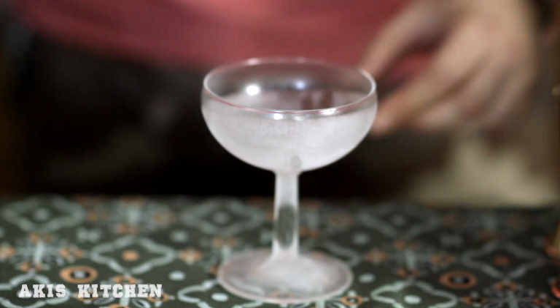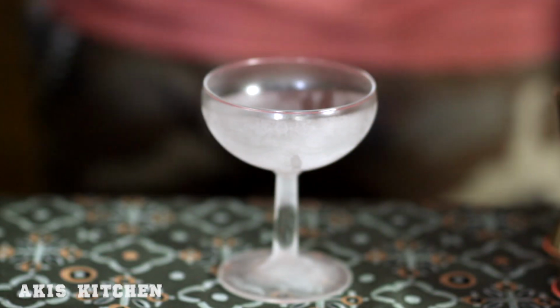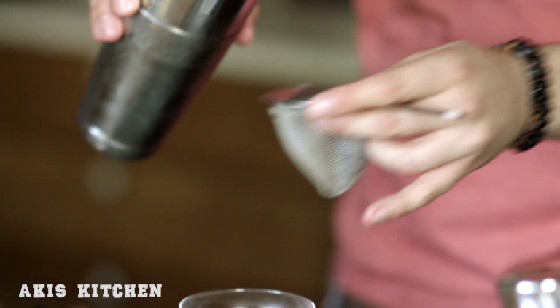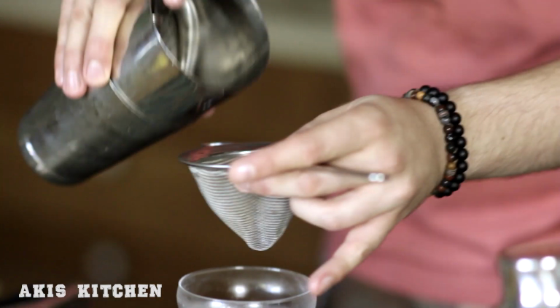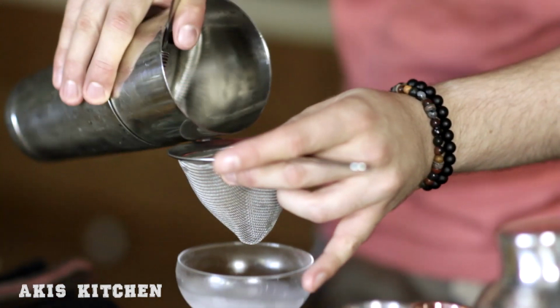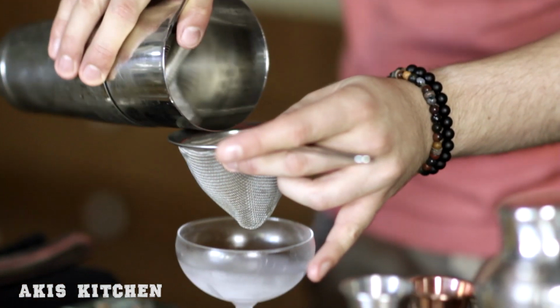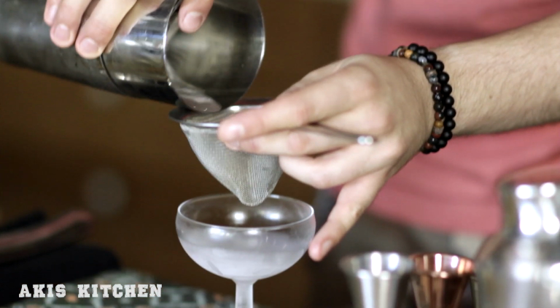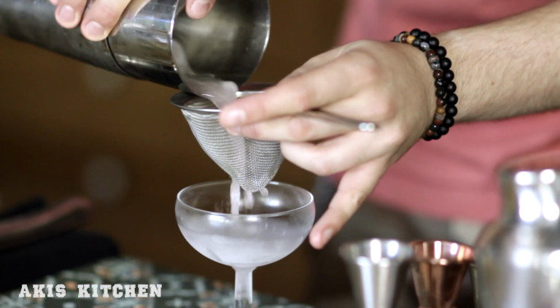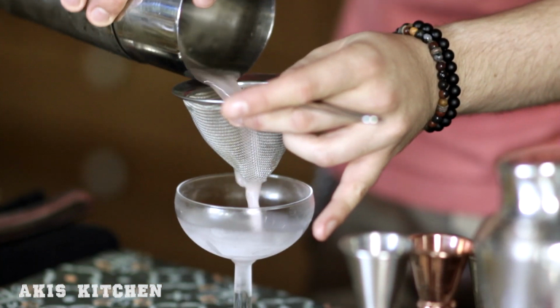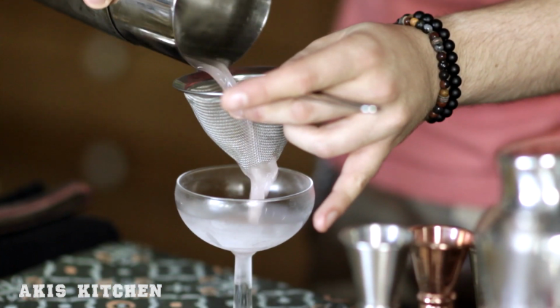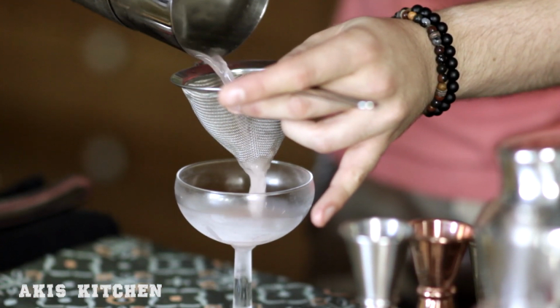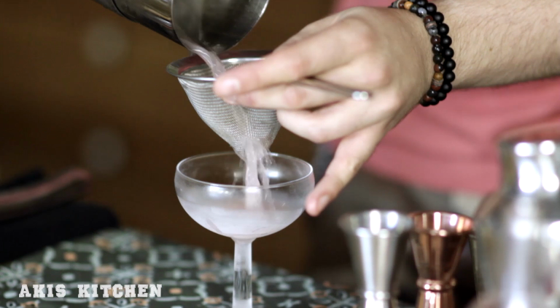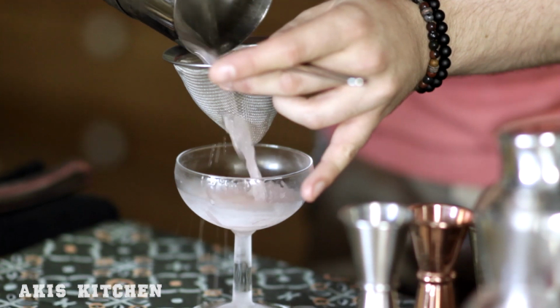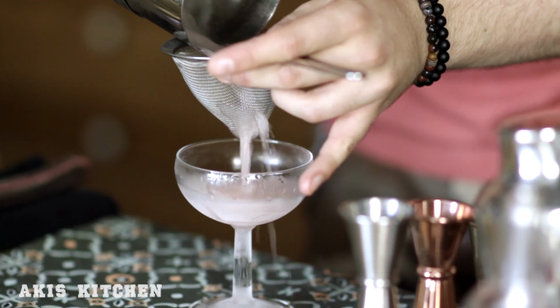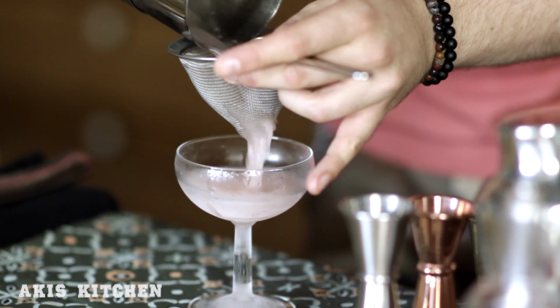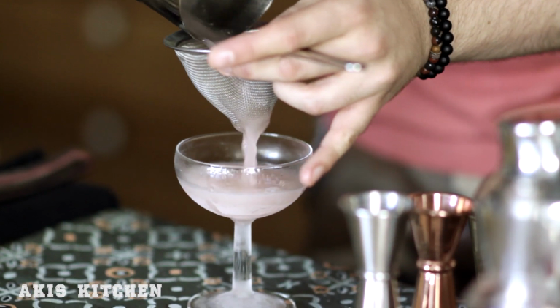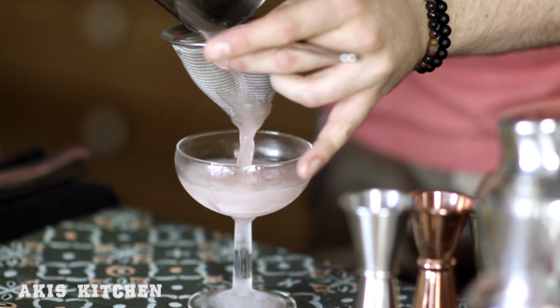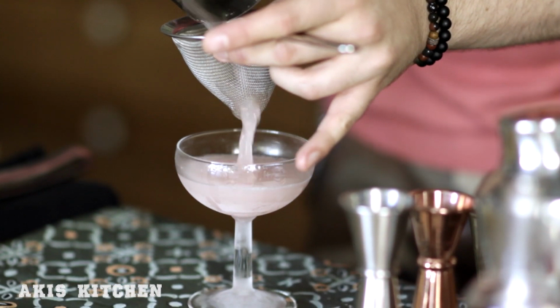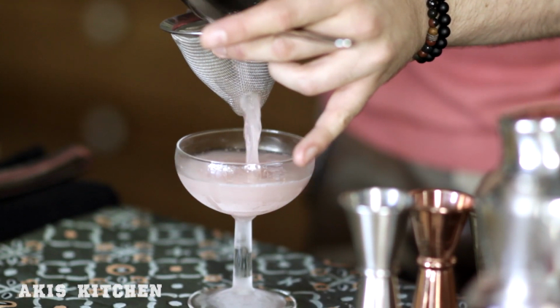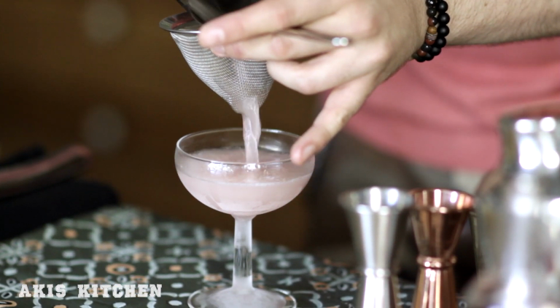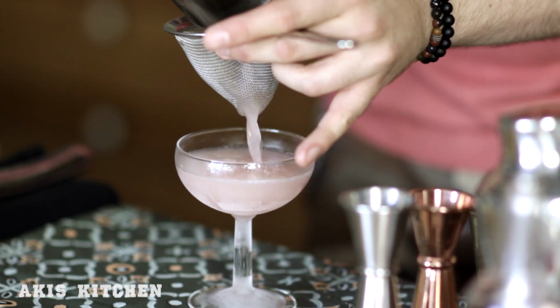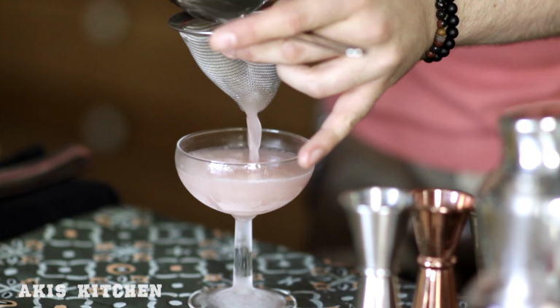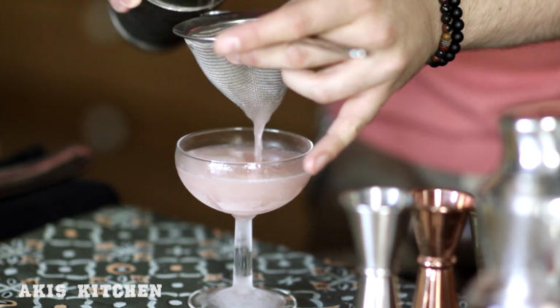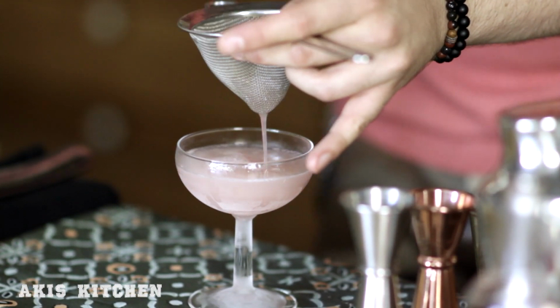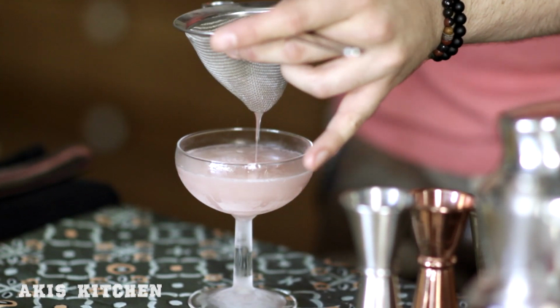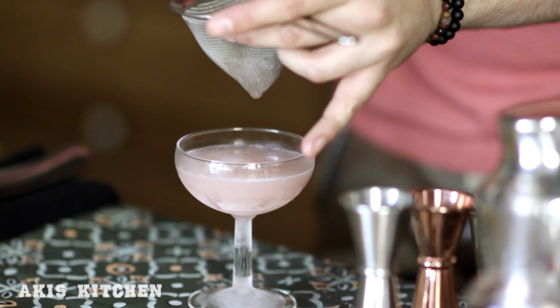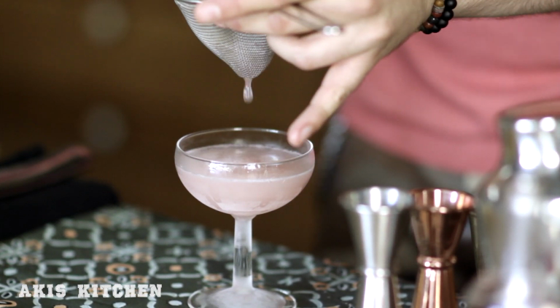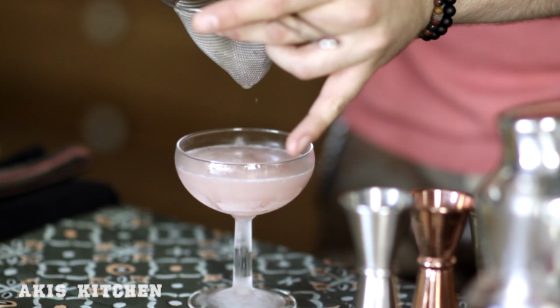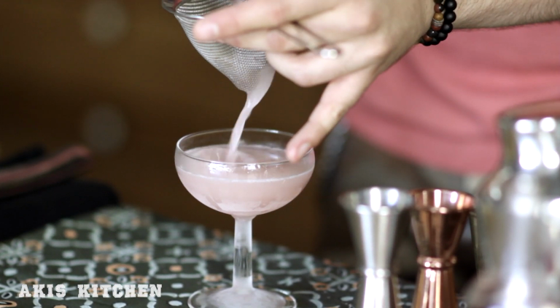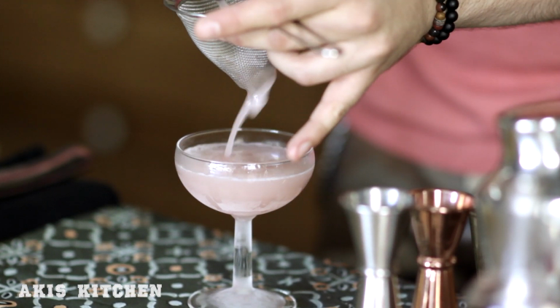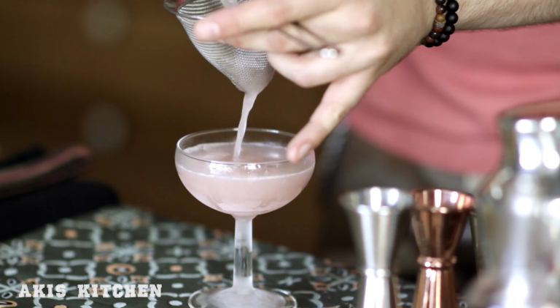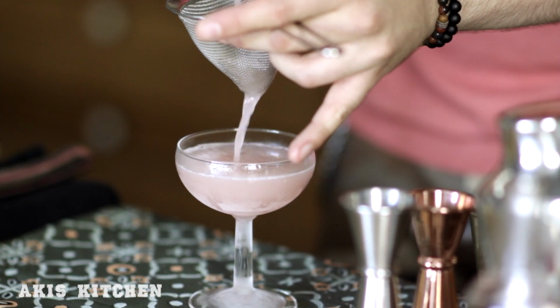We then double strain the cocktail using a fine strainer to remove the small pieces of broken ice that would otherwise melt in the drink.